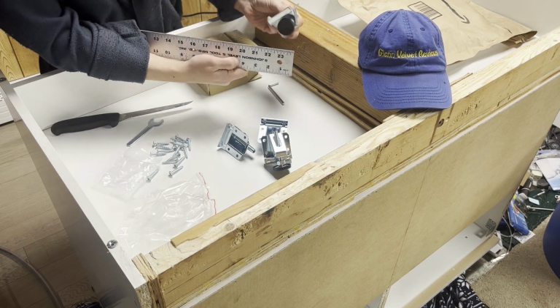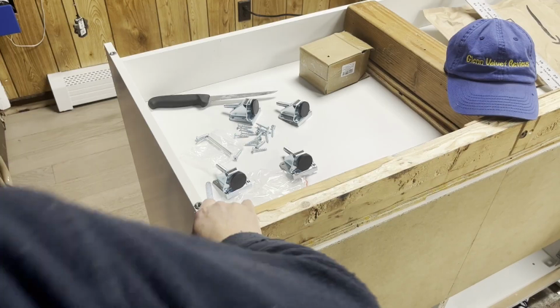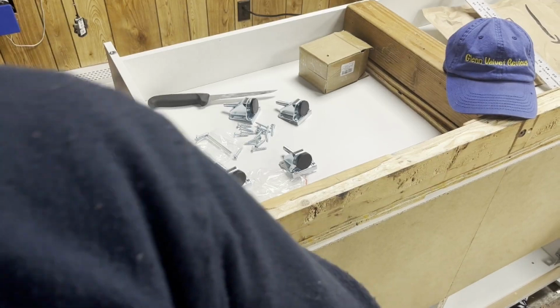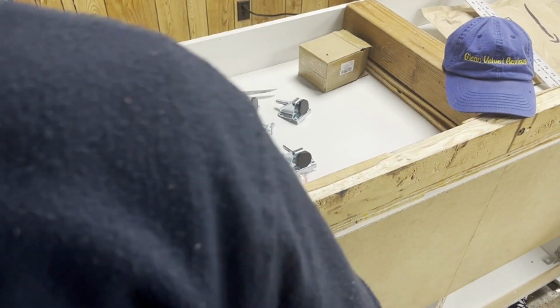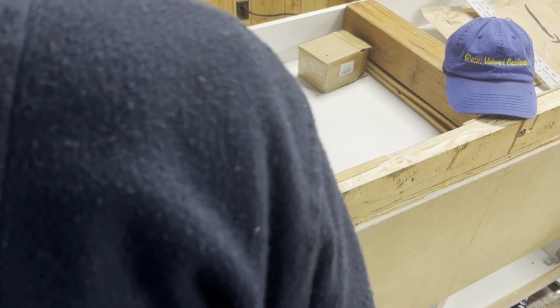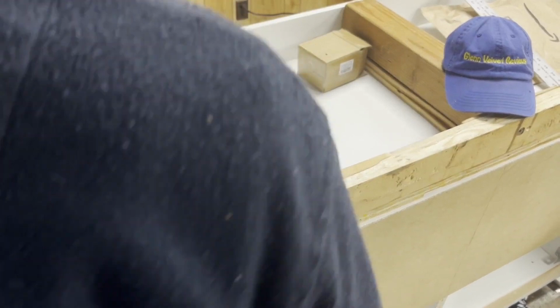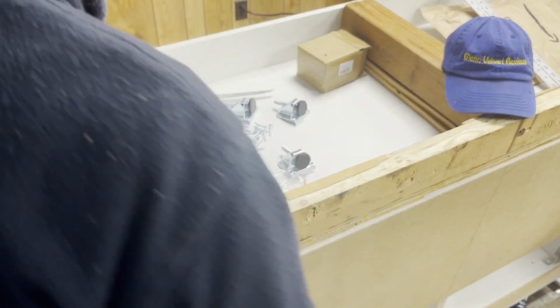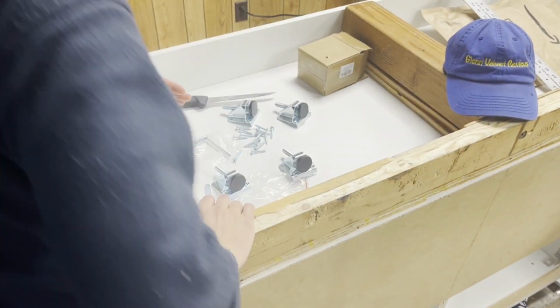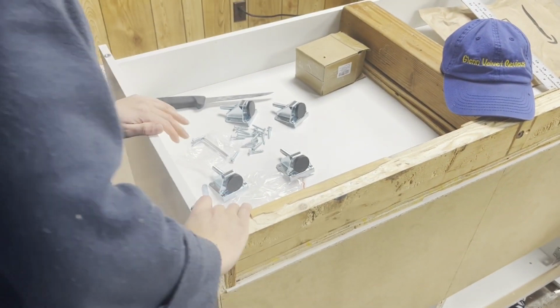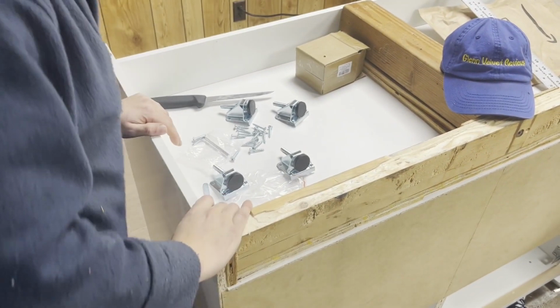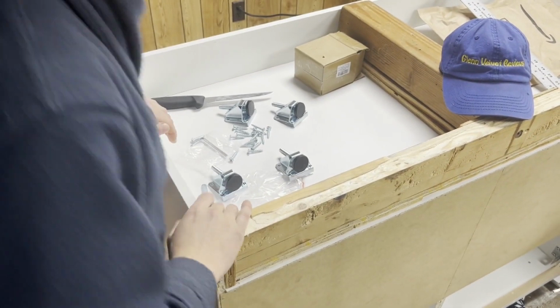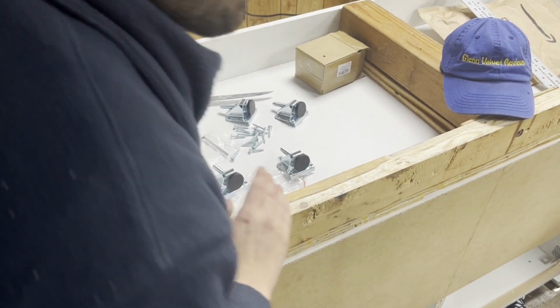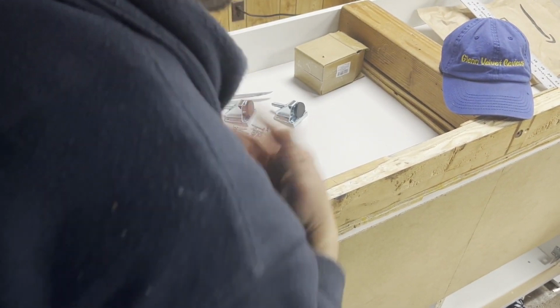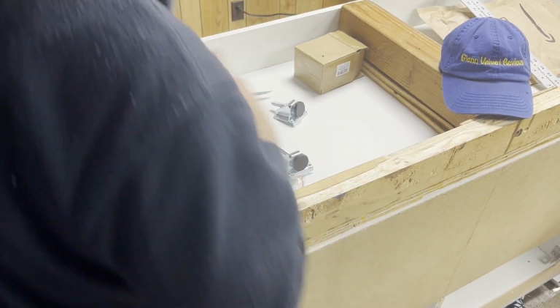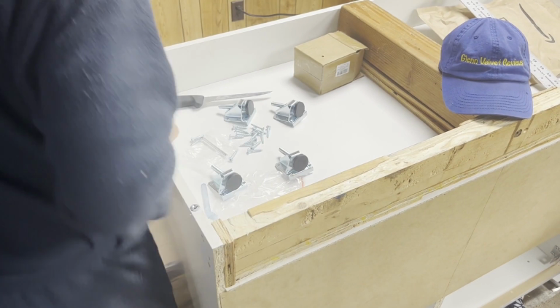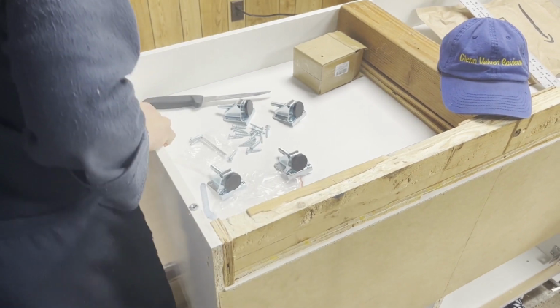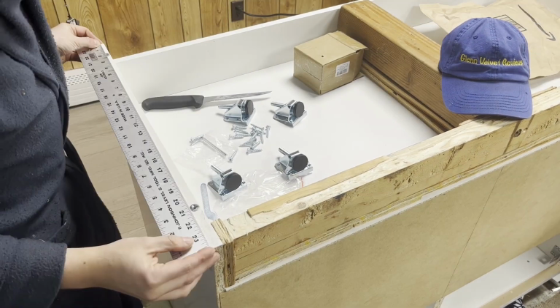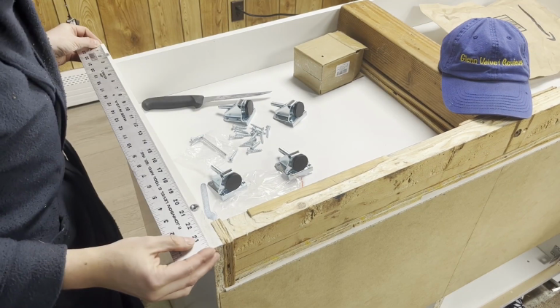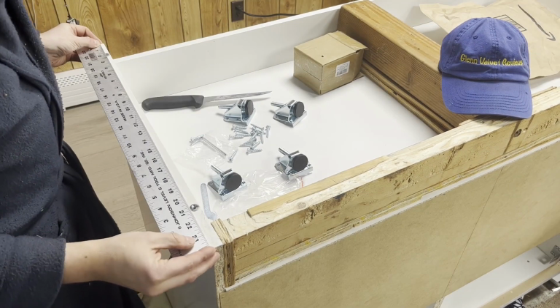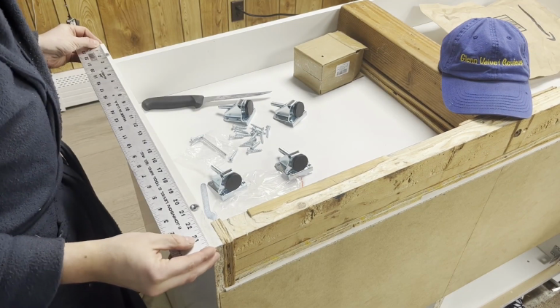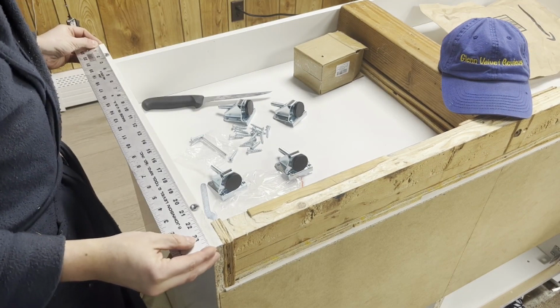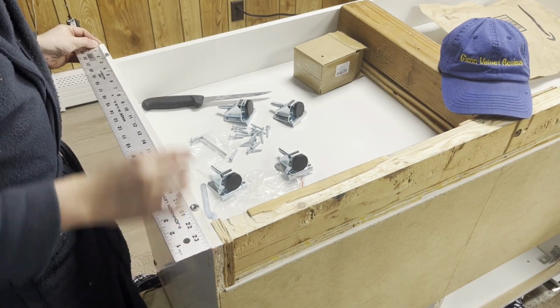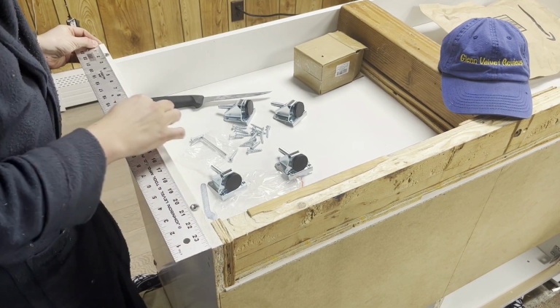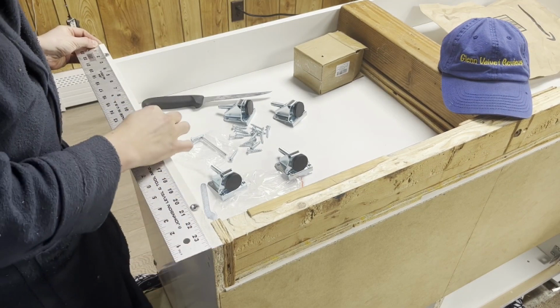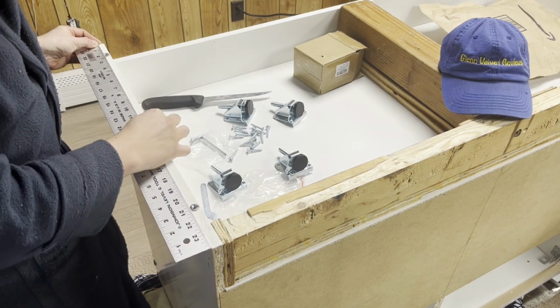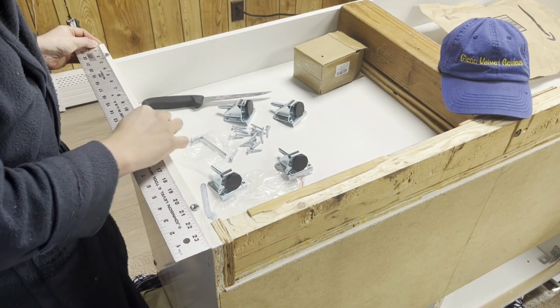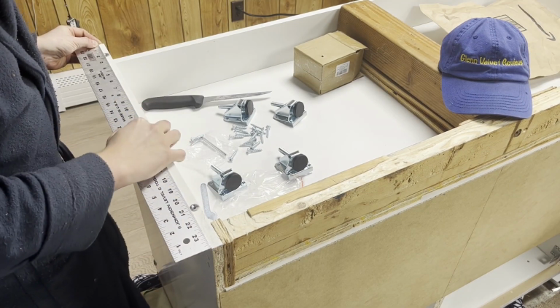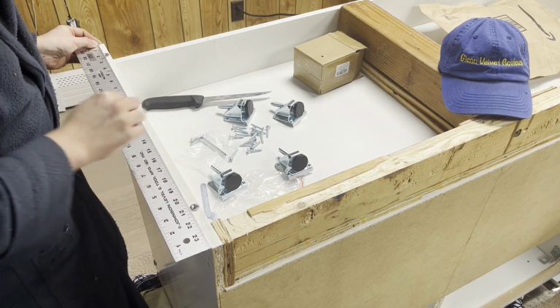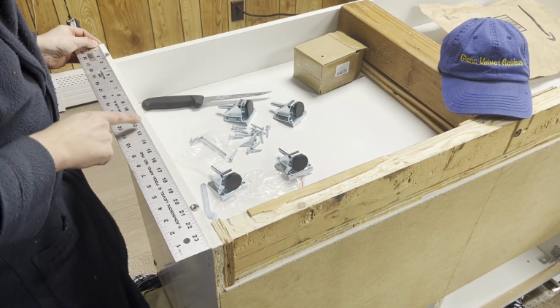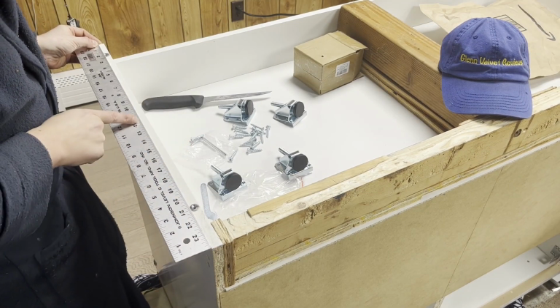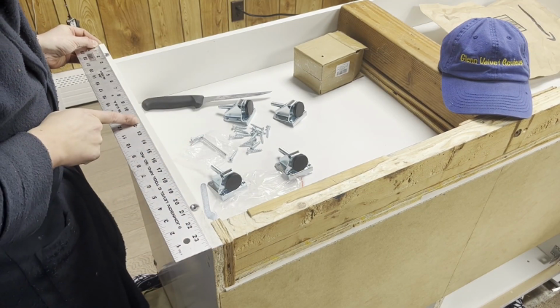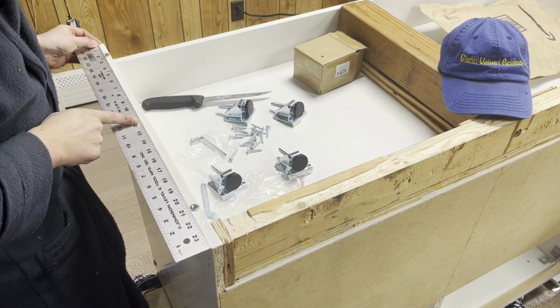We're at the center line — I measured 24 inches, so exactly the center would be here.